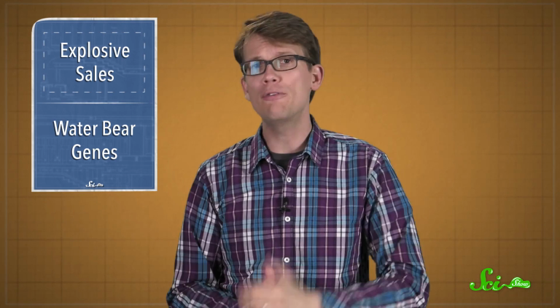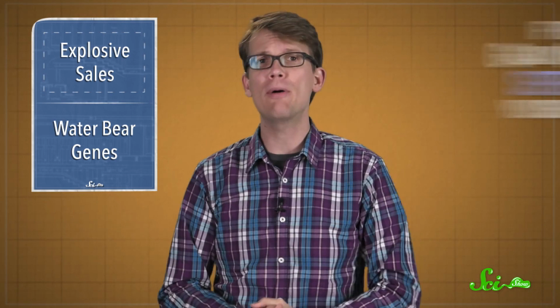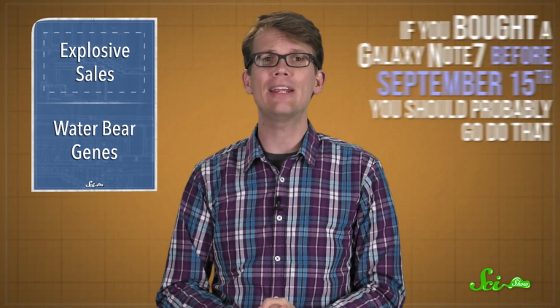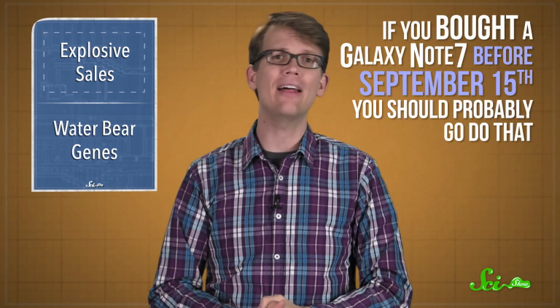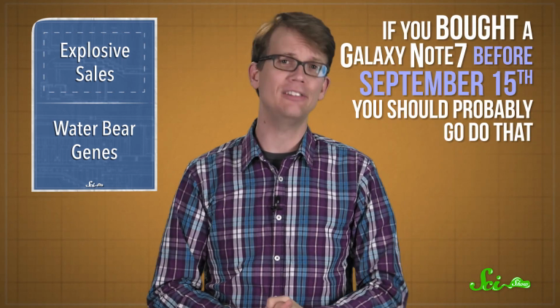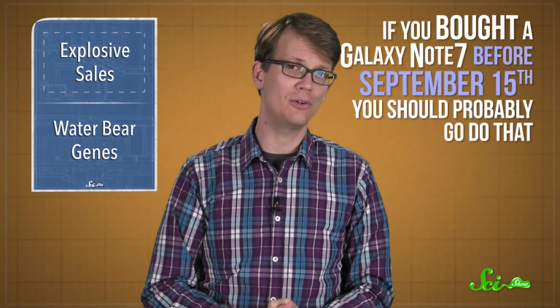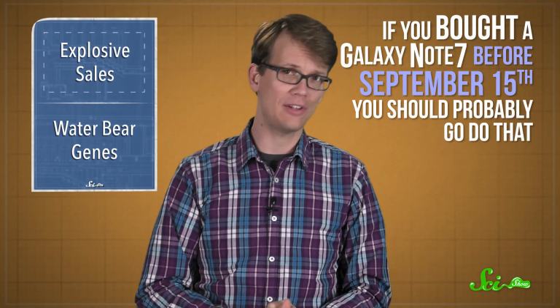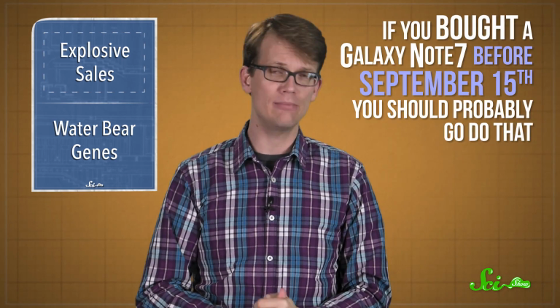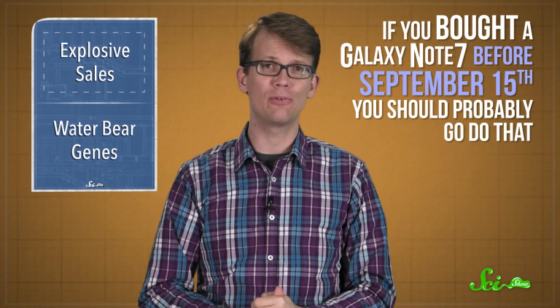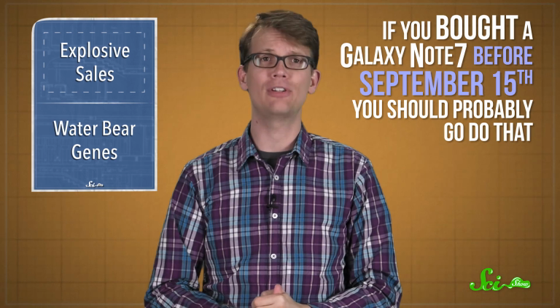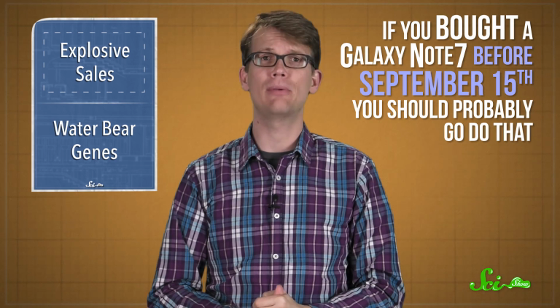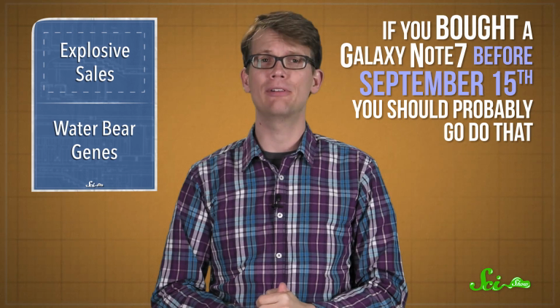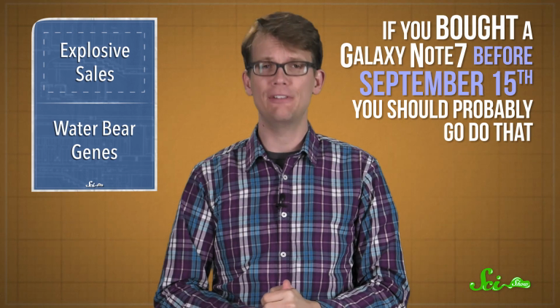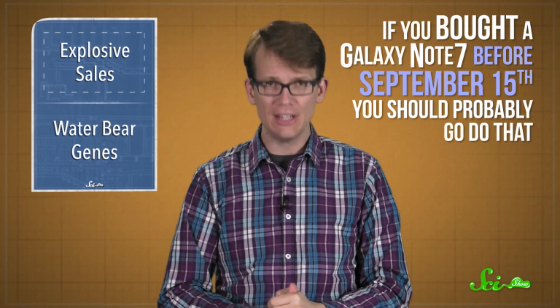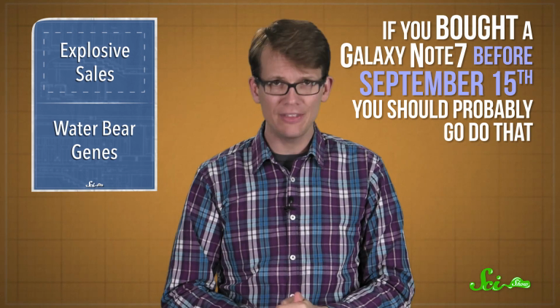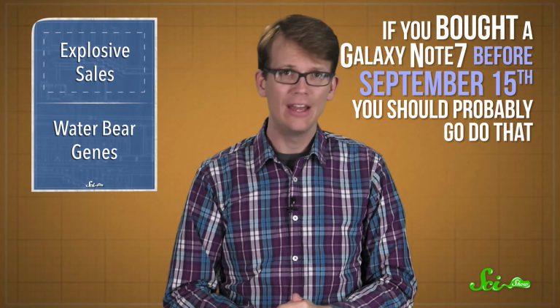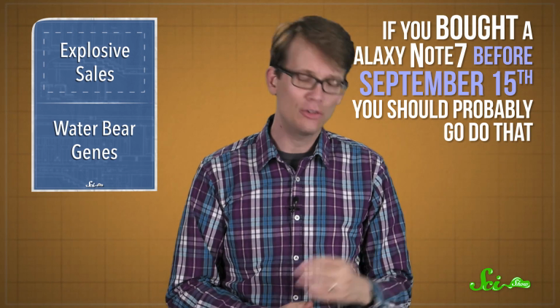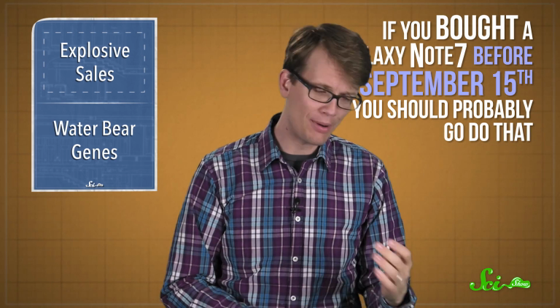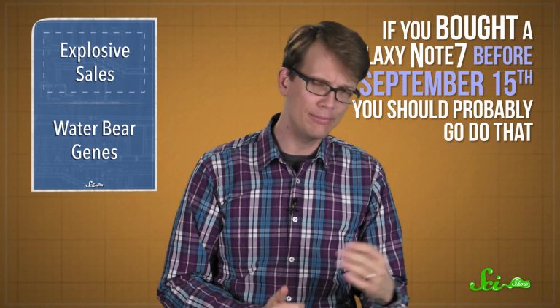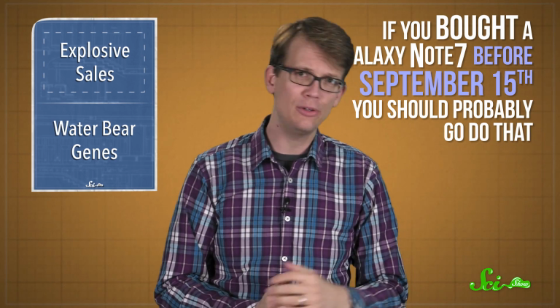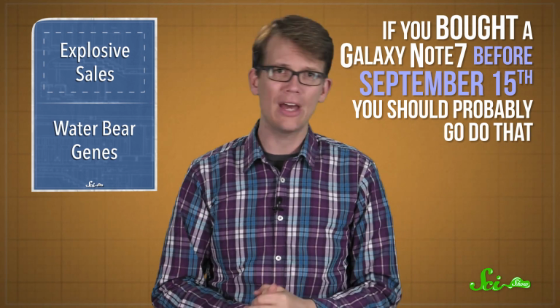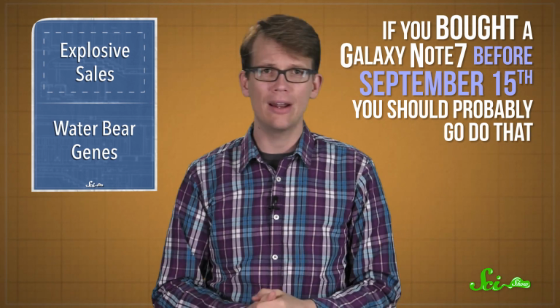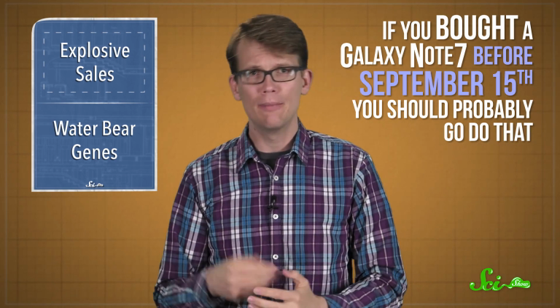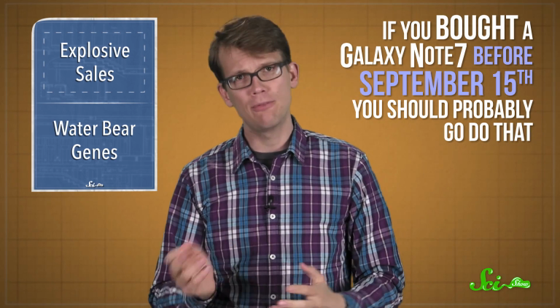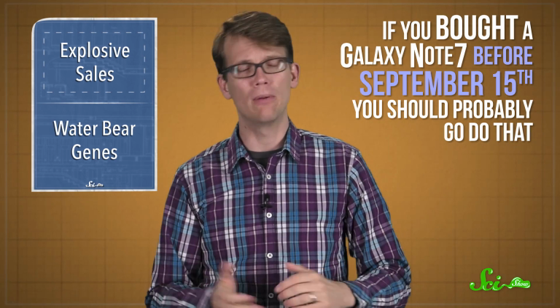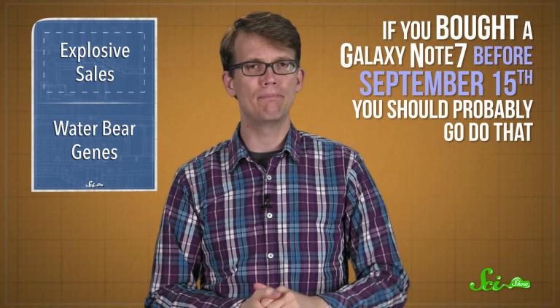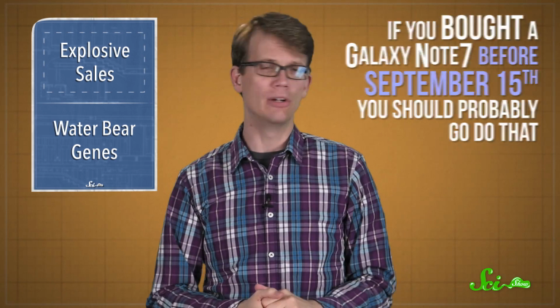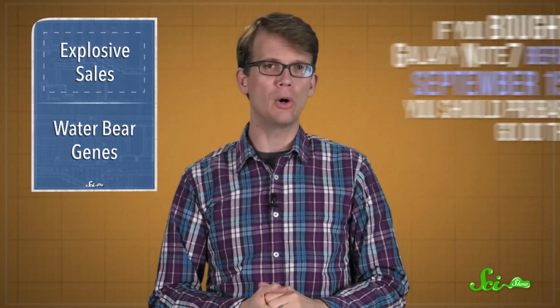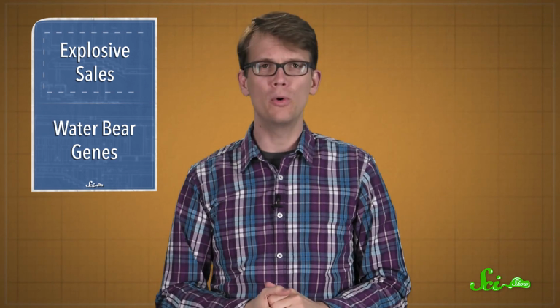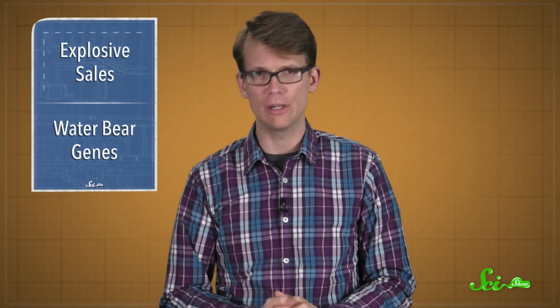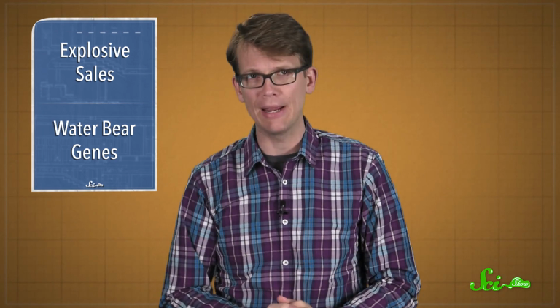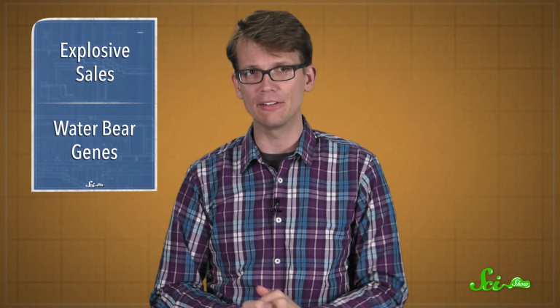So if you bought a Galaxy Note 7 before September 15th, you should probably do that before it burns a hole in your pants.